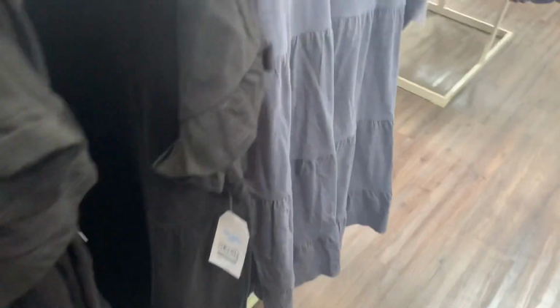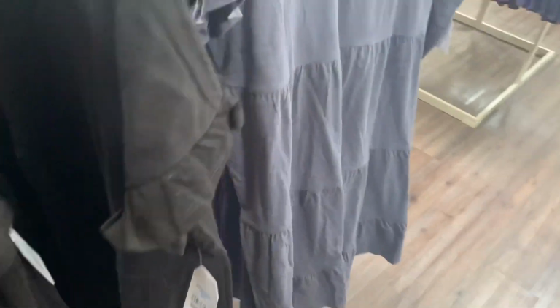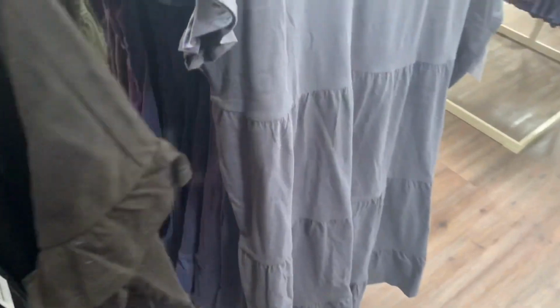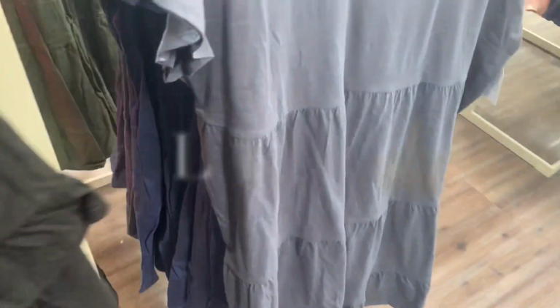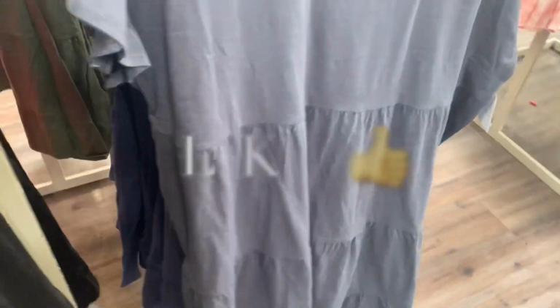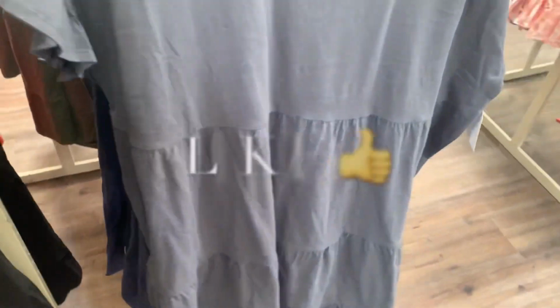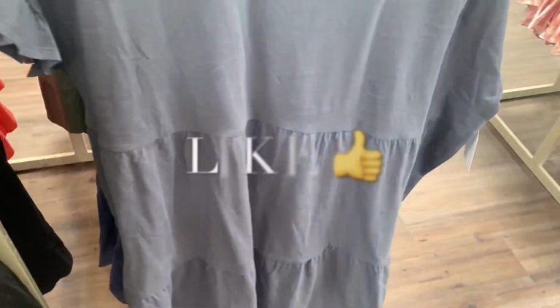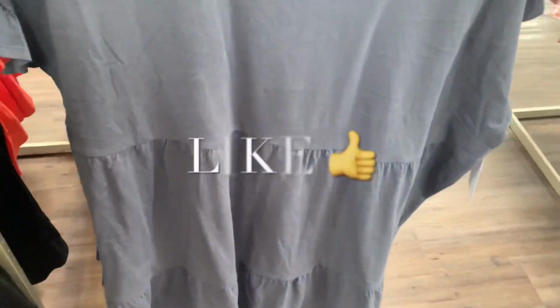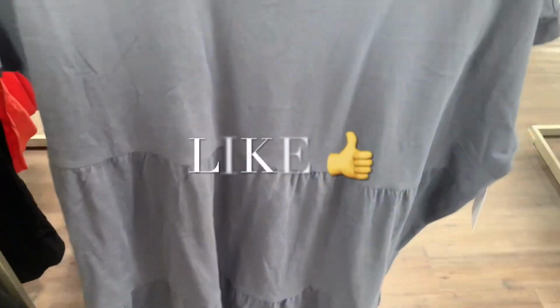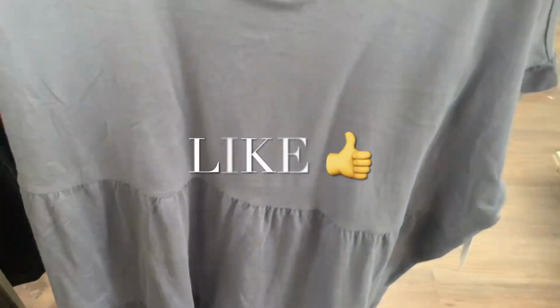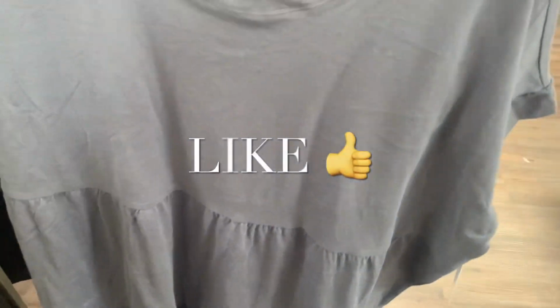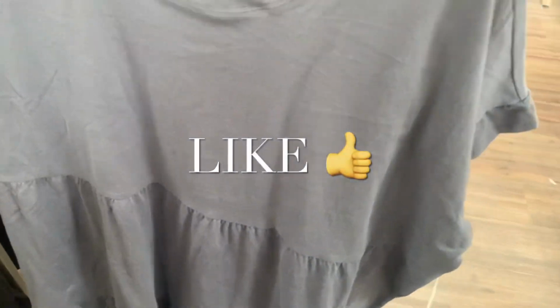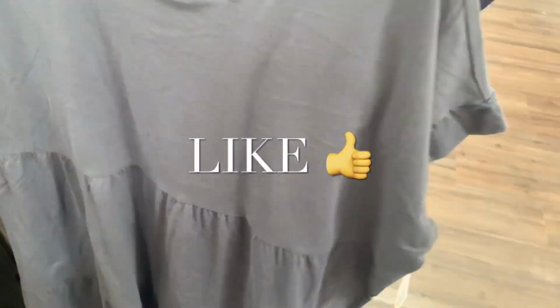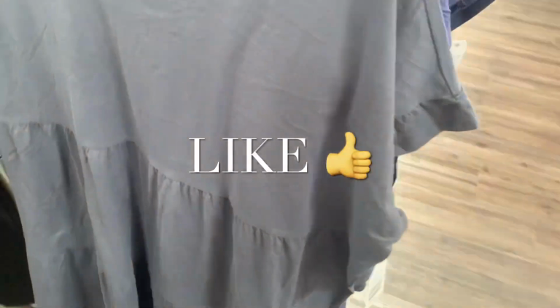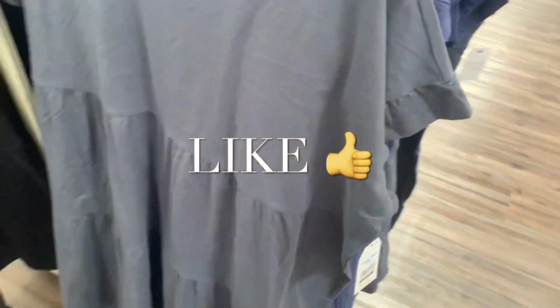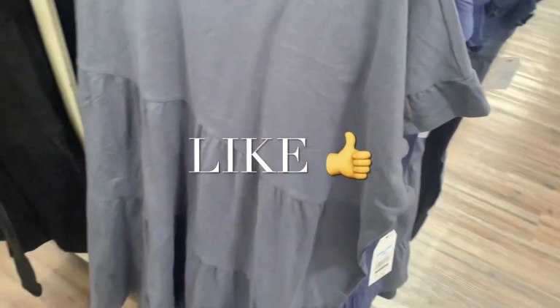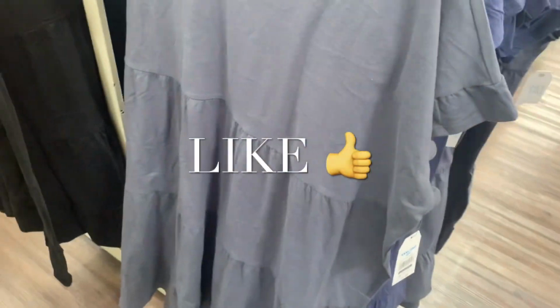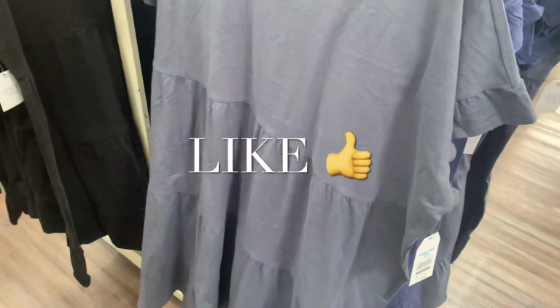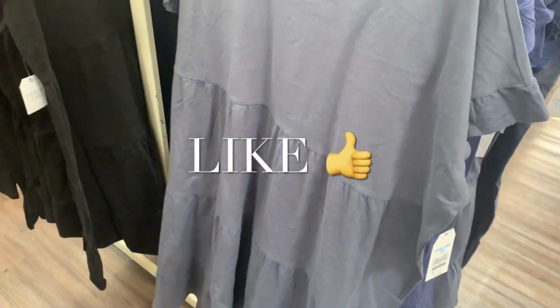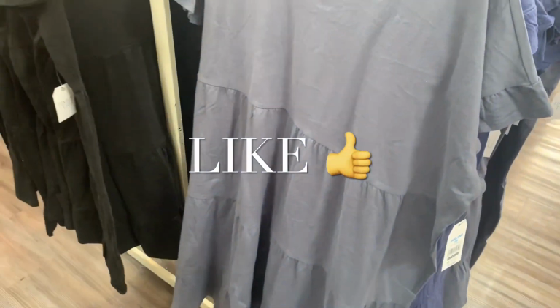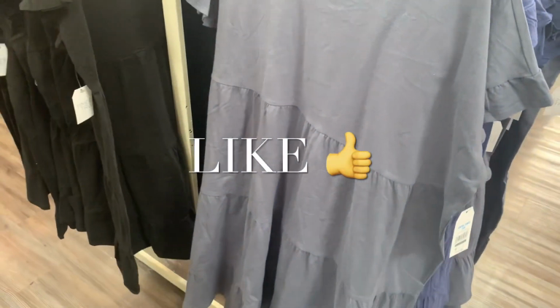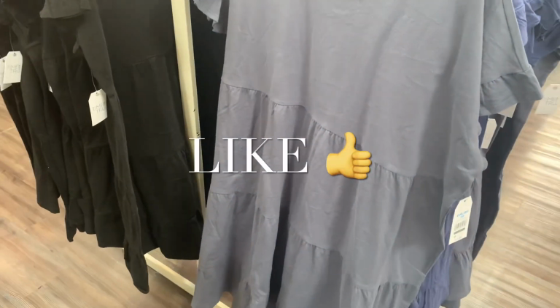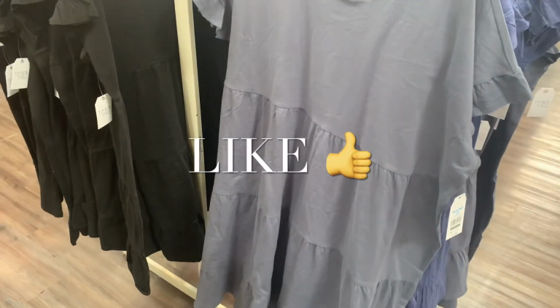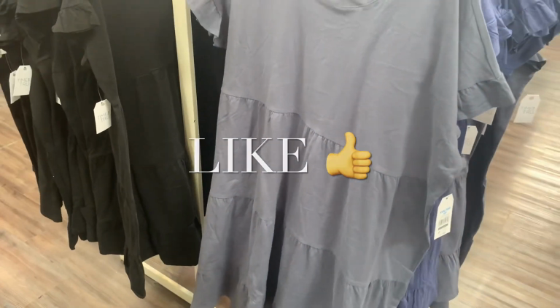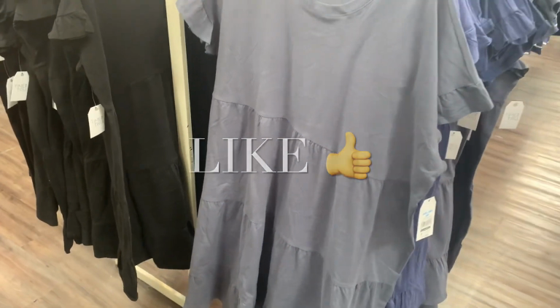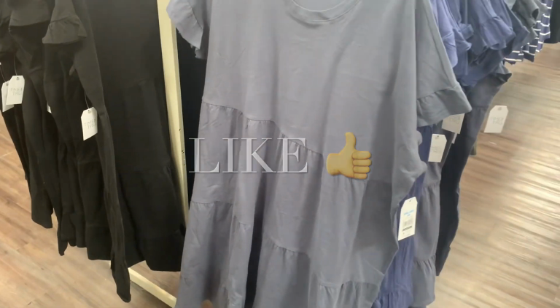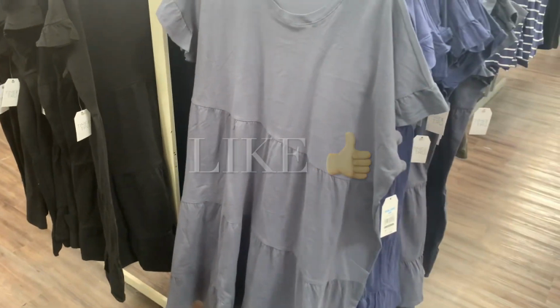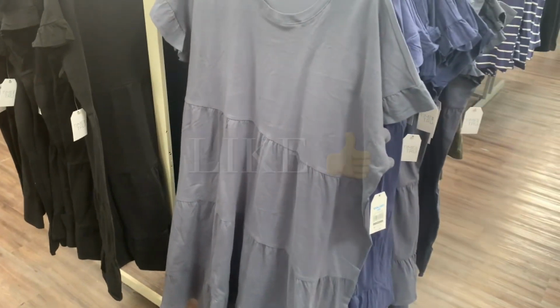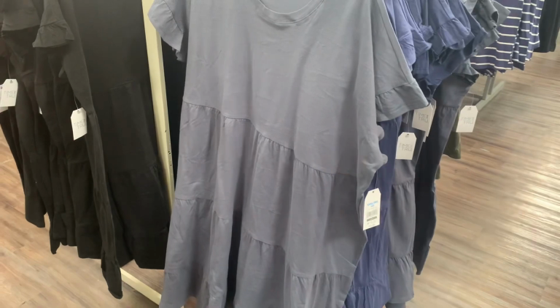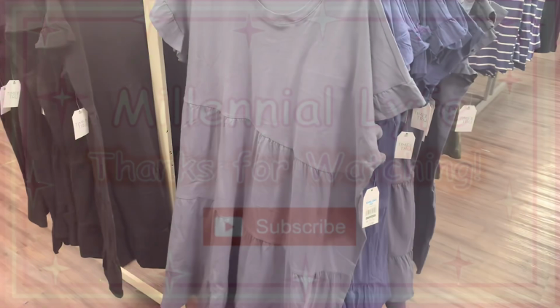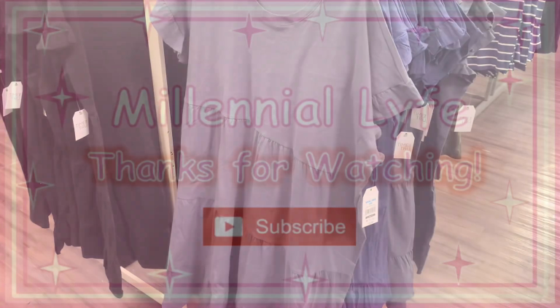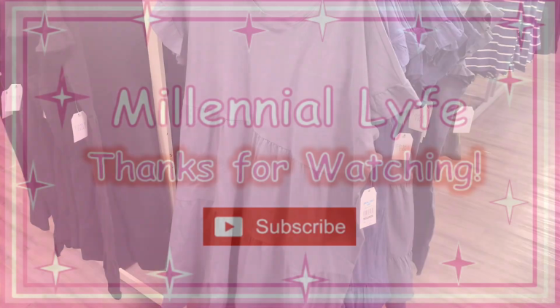If you like my channel, go ahead and like, subscribe, and comment — and I'll keep bringing you more. See you in the next video!